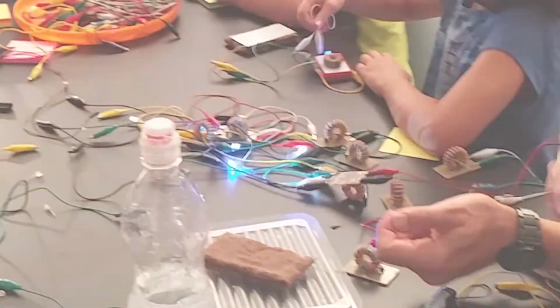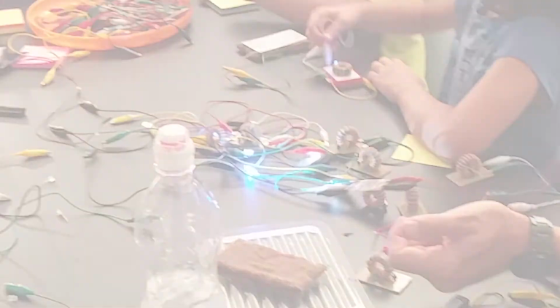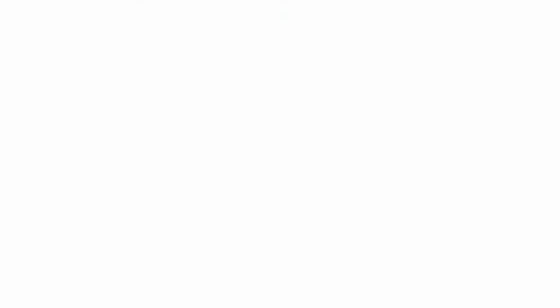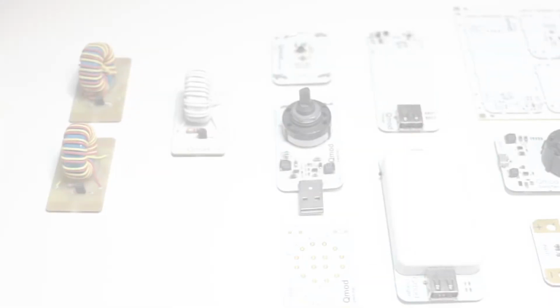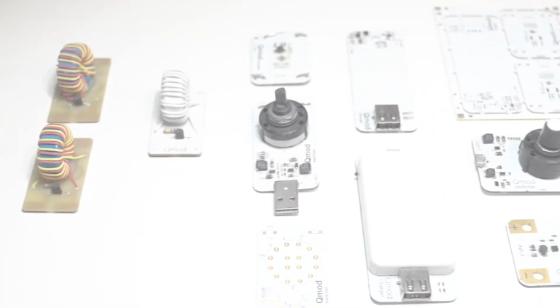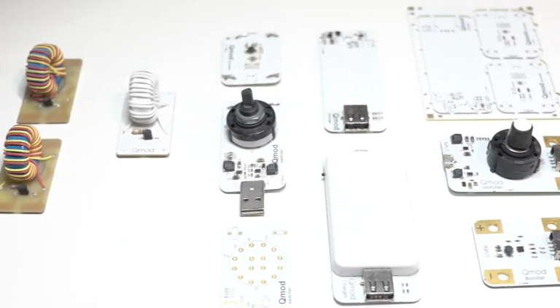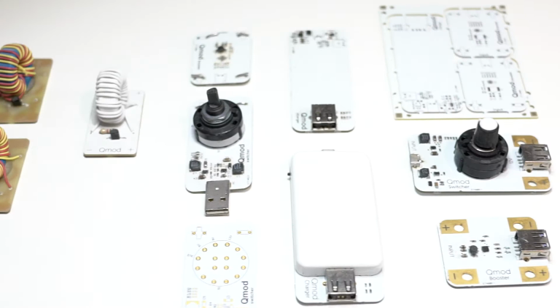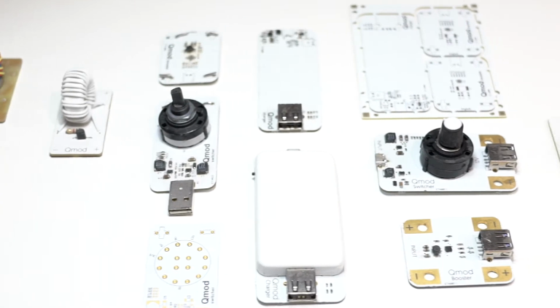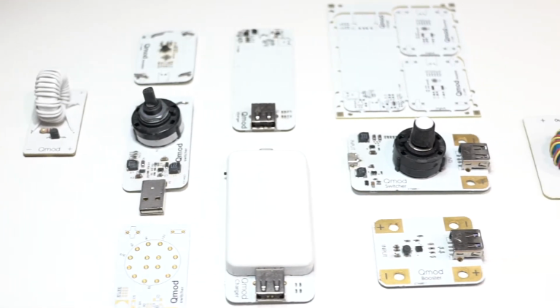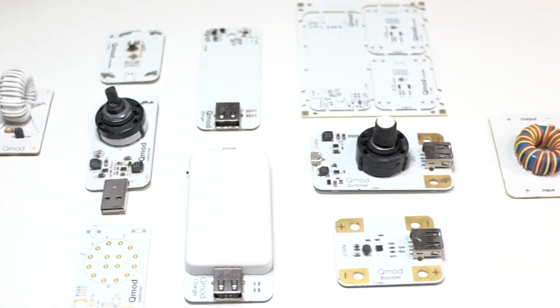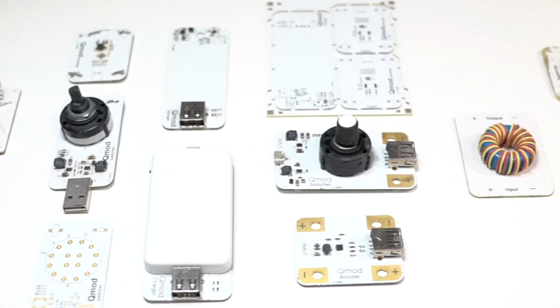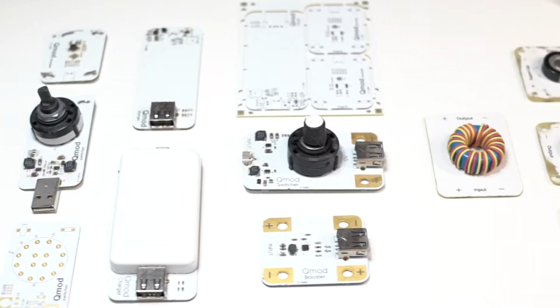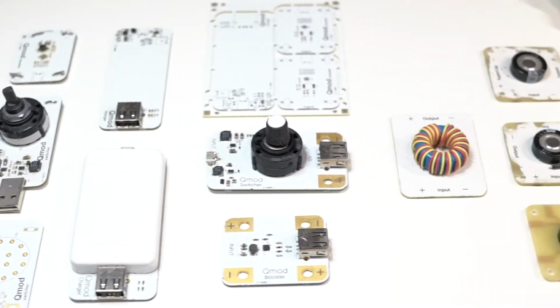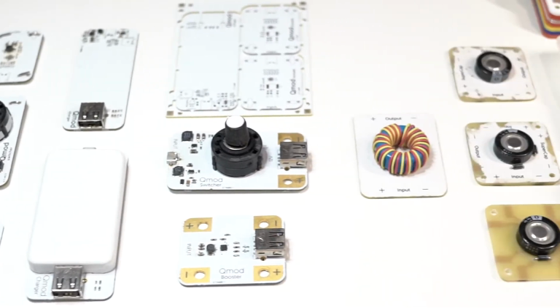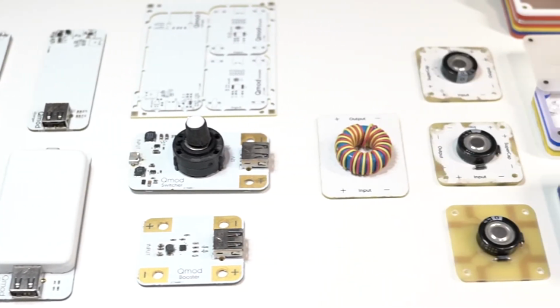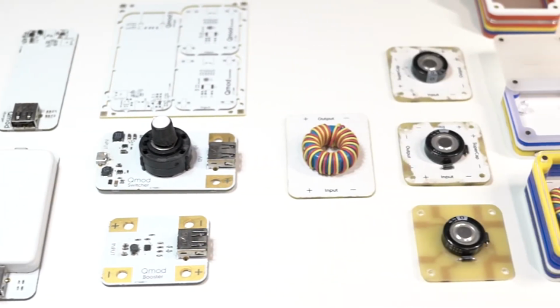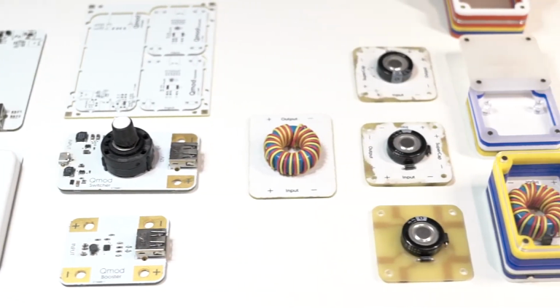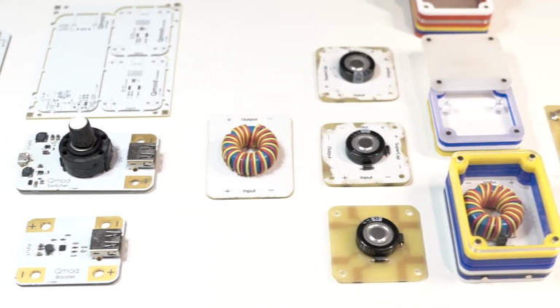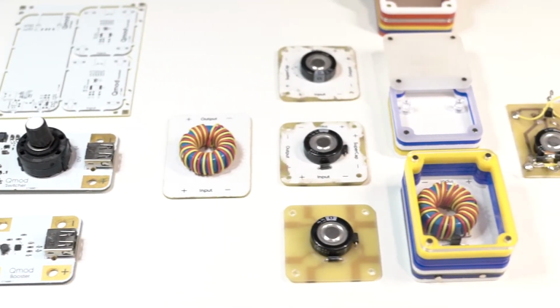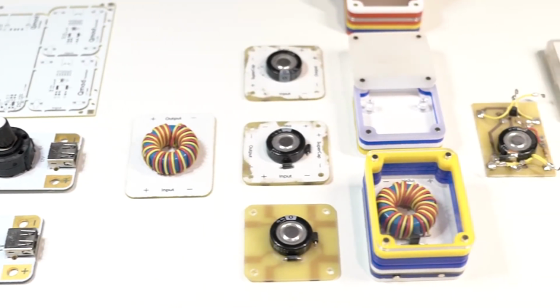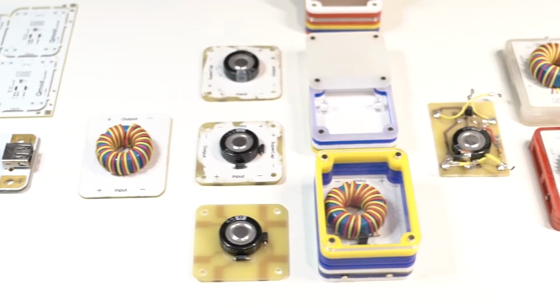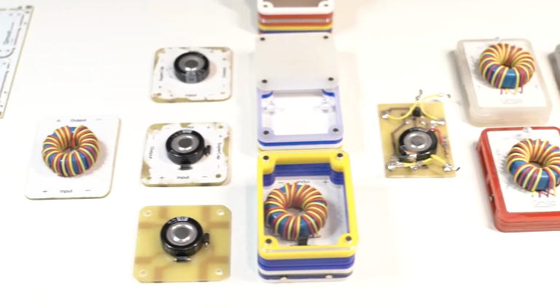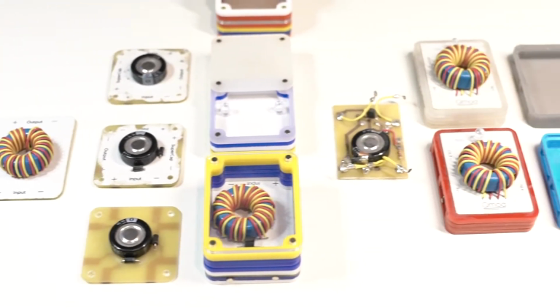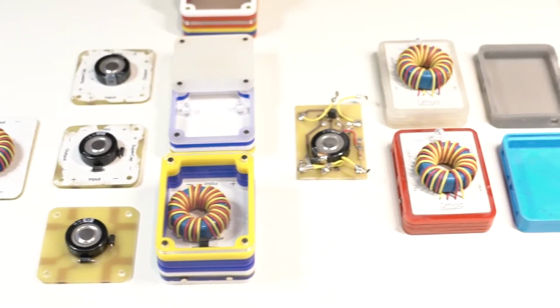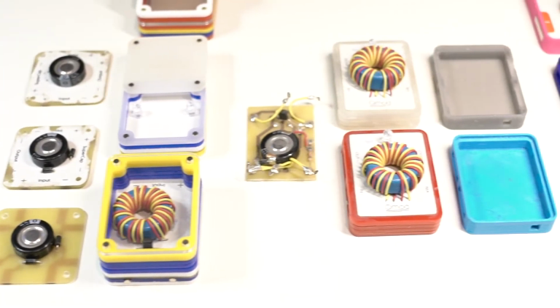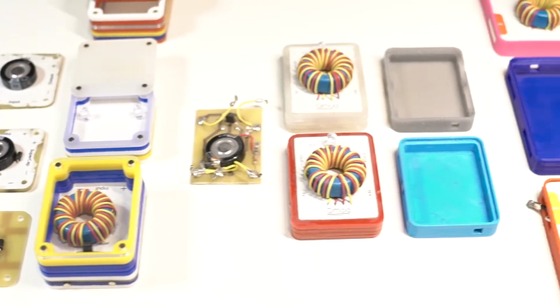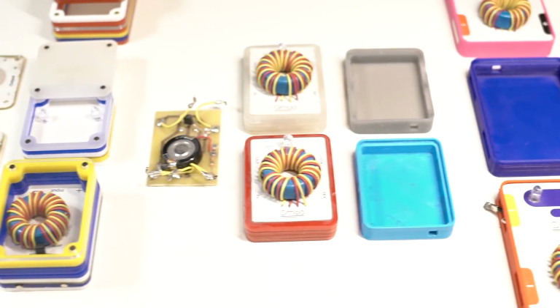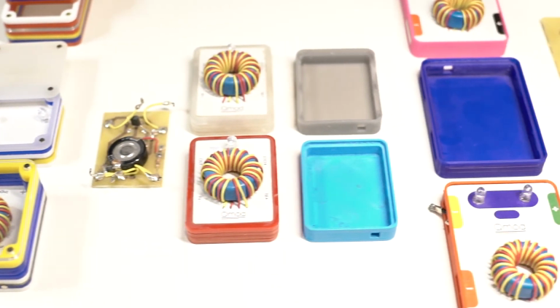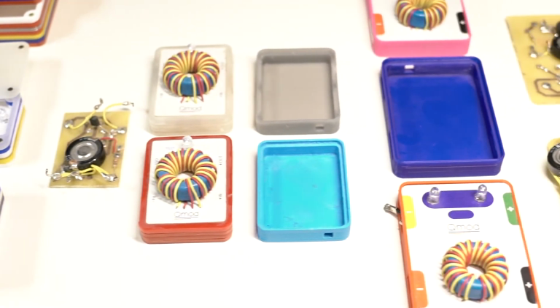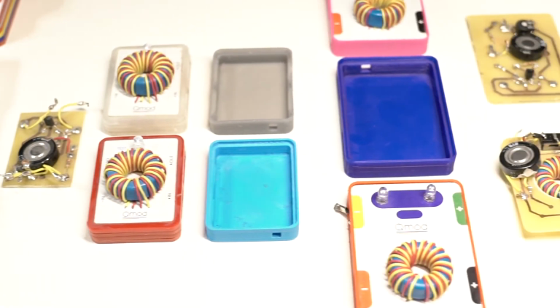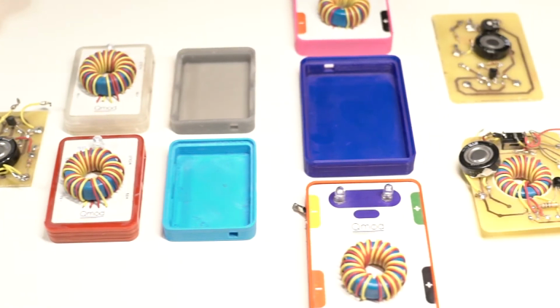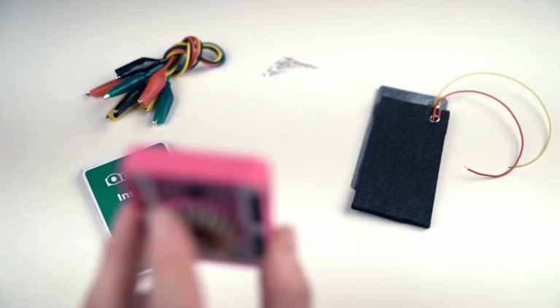We have developed a number of prototypes, and are now ready to bring to you the first QMOD Kit.